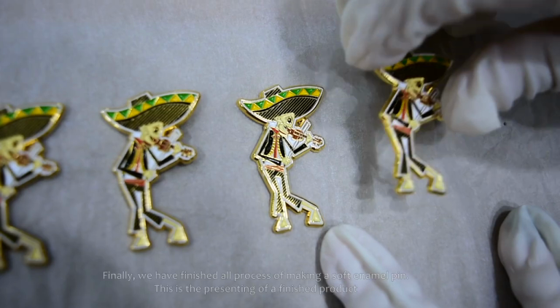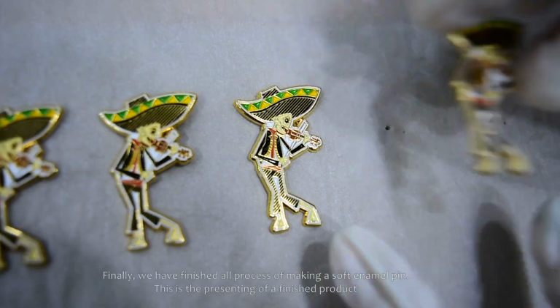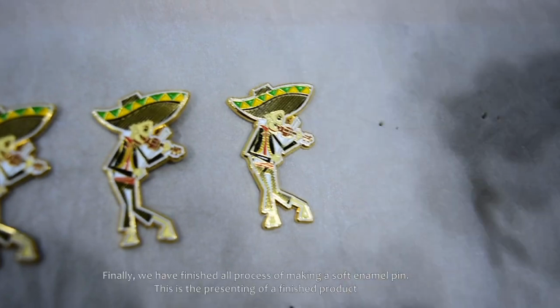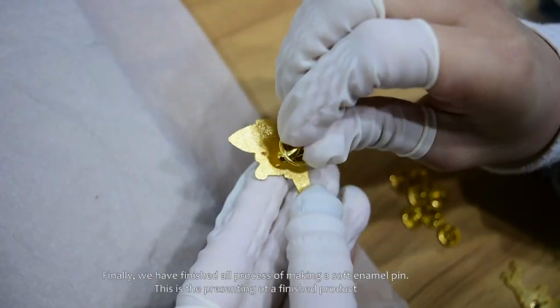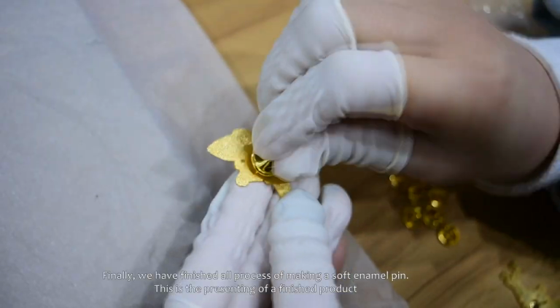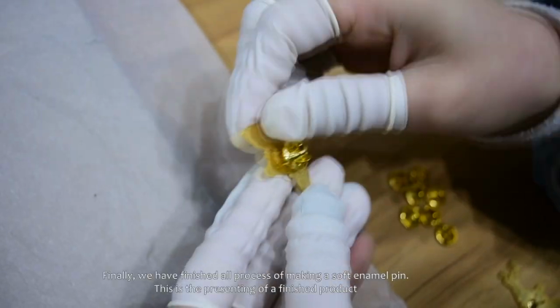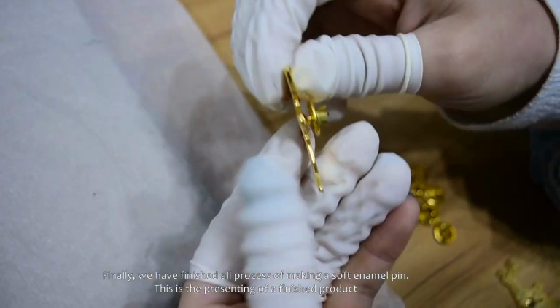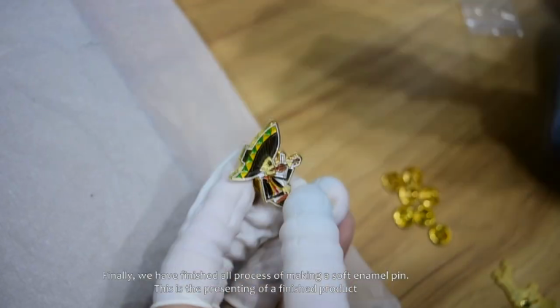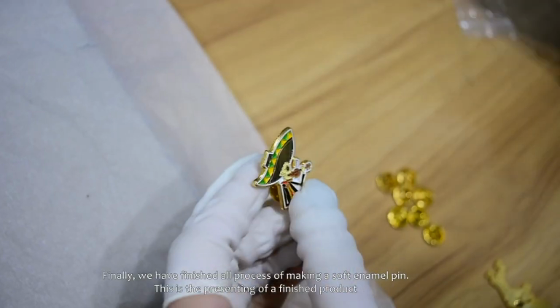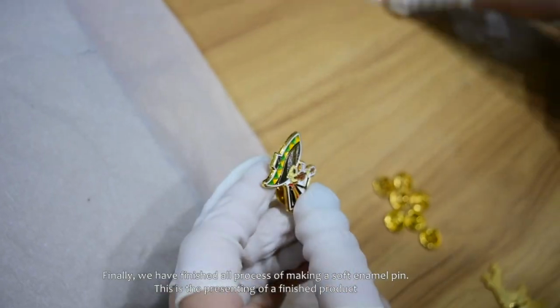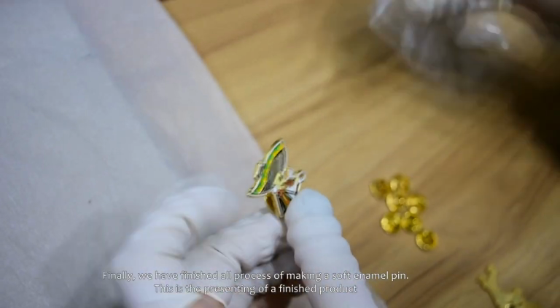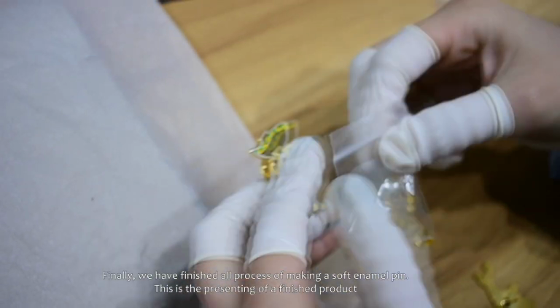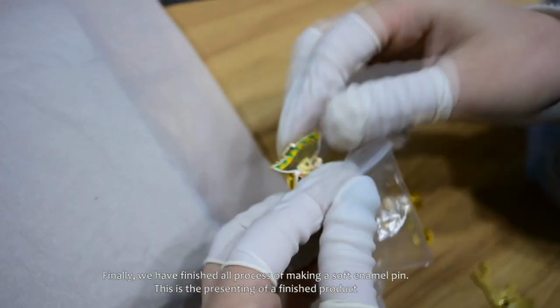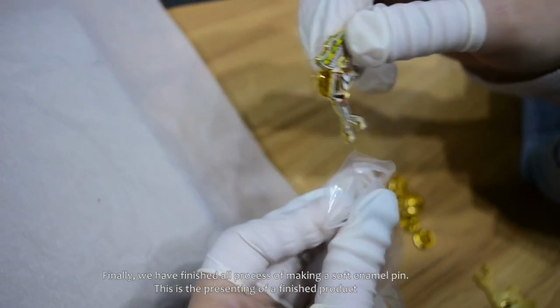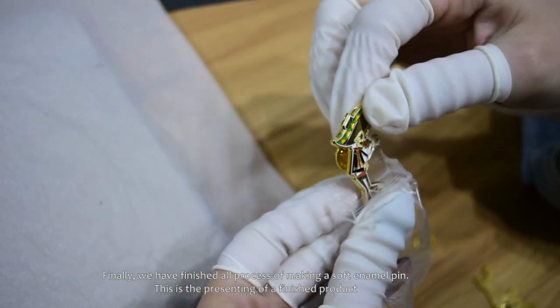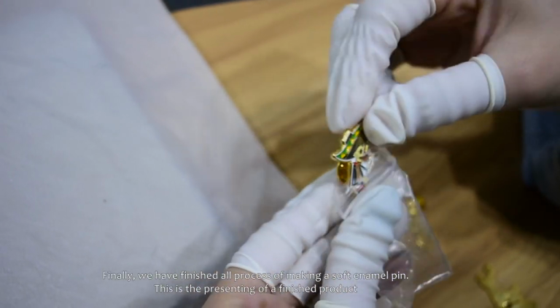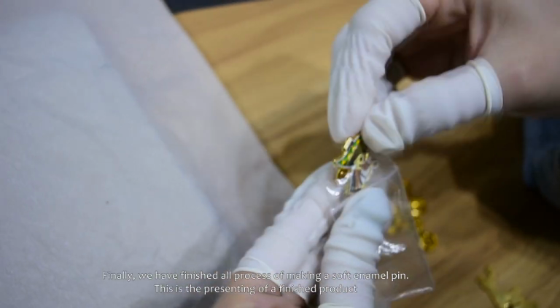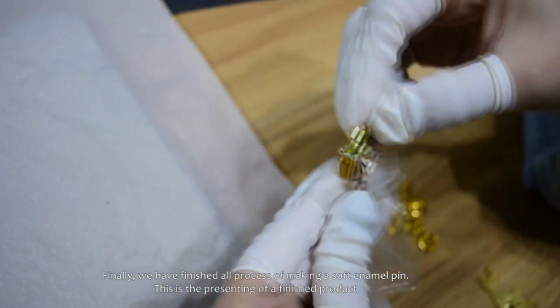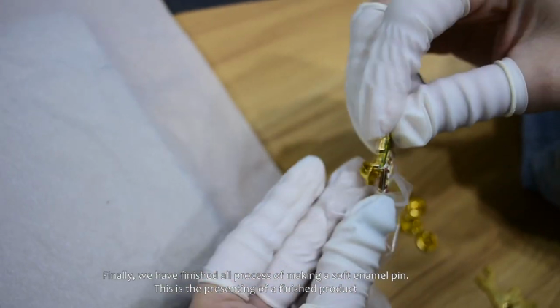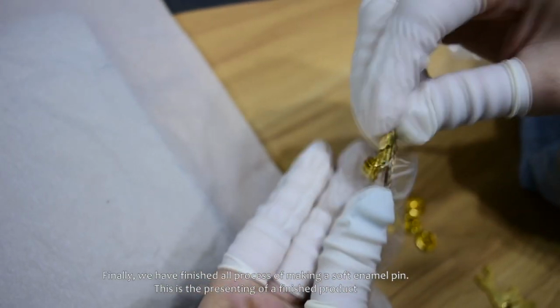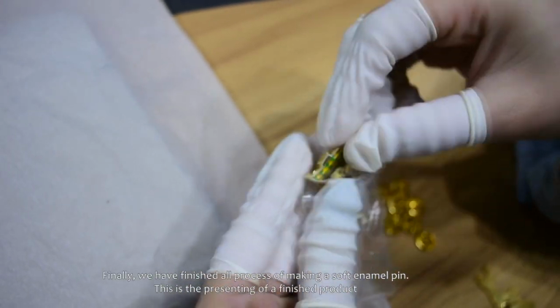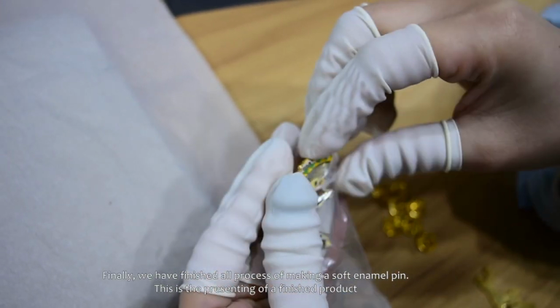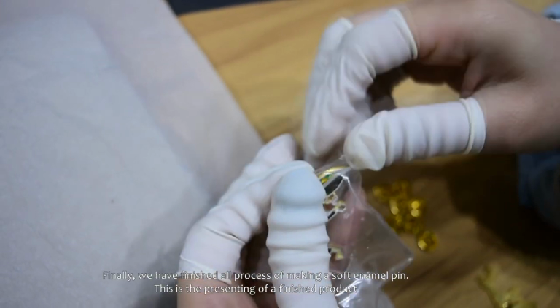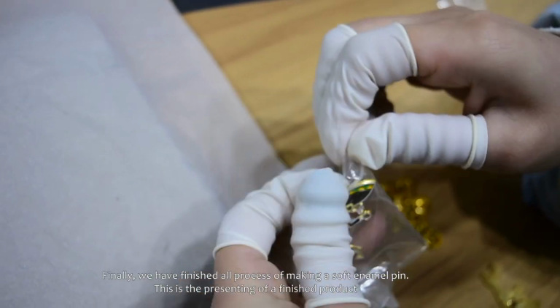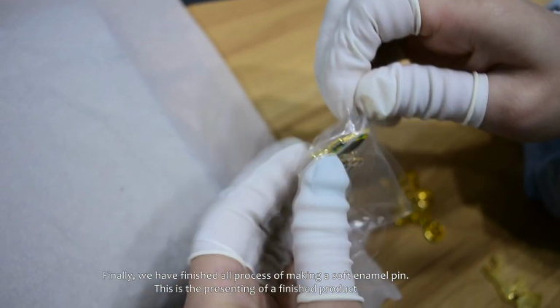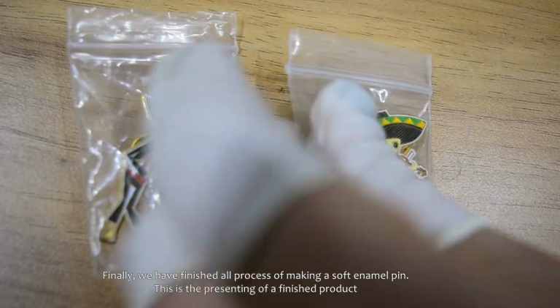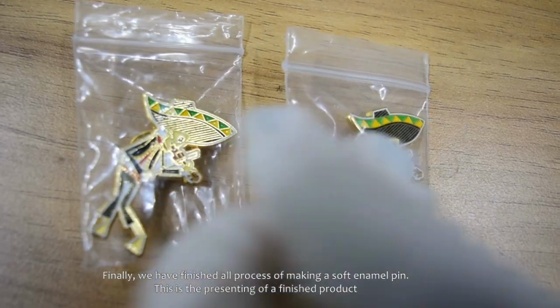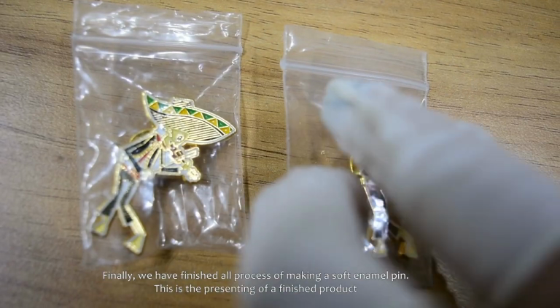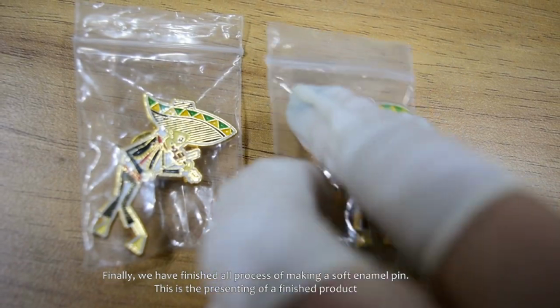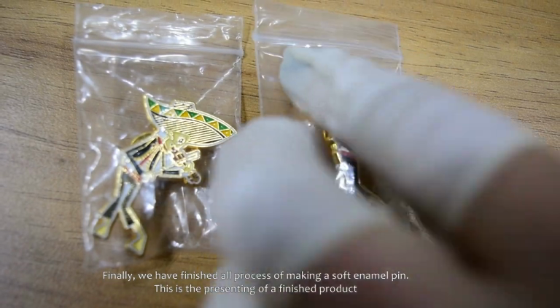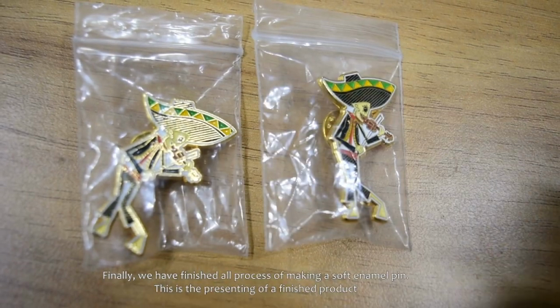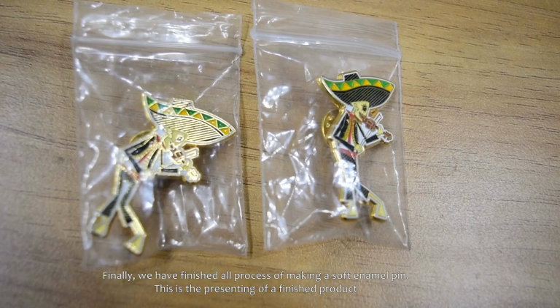Finally, we have finished all processes of making a soft enamel pin. This is the presentation of the finished product.